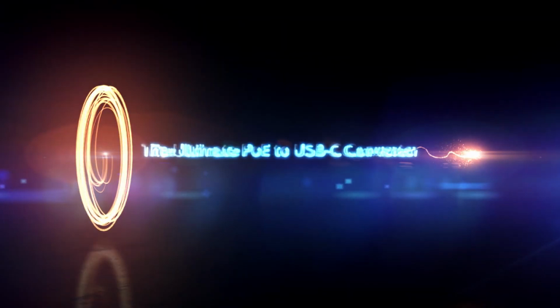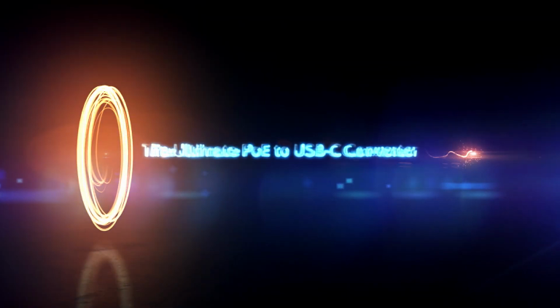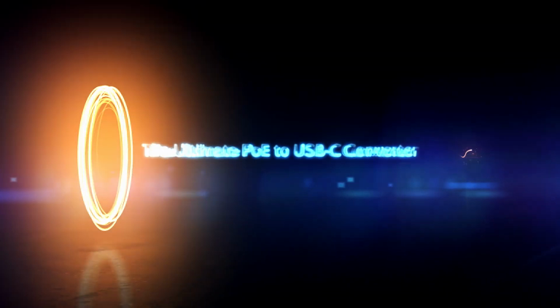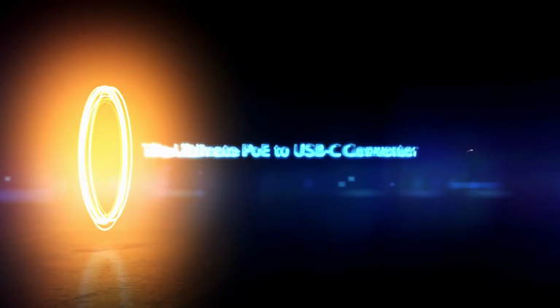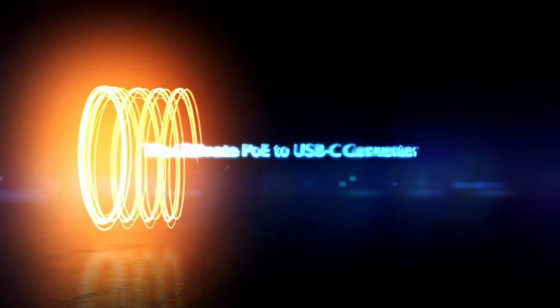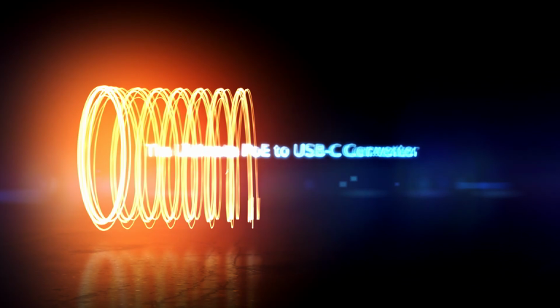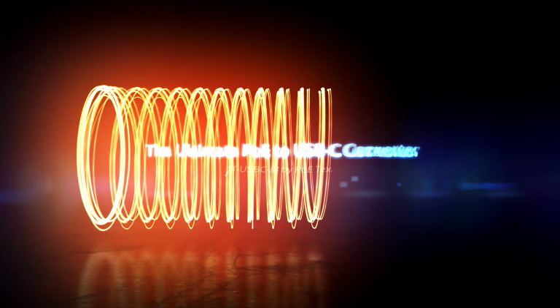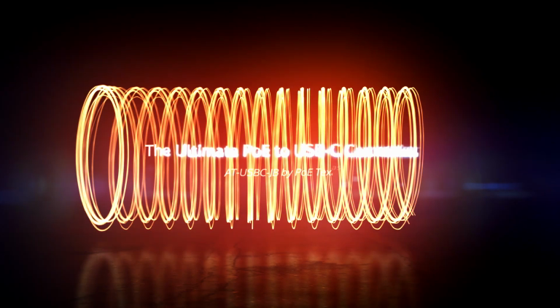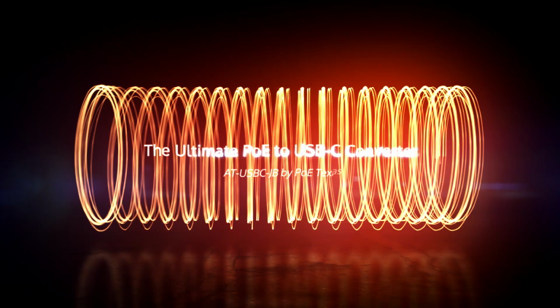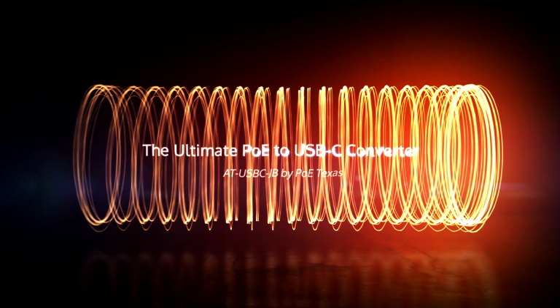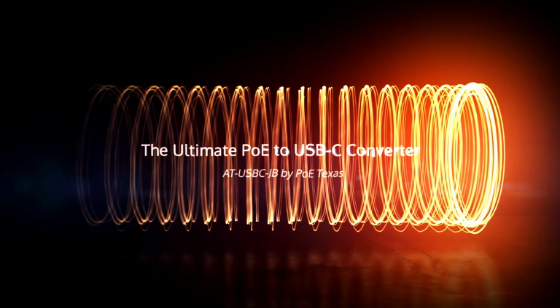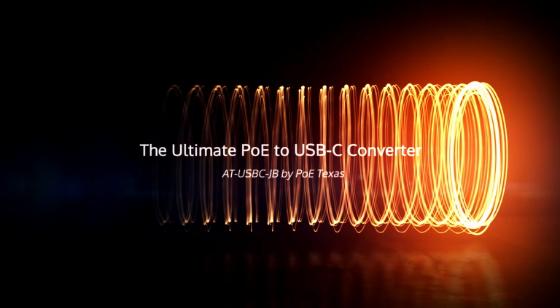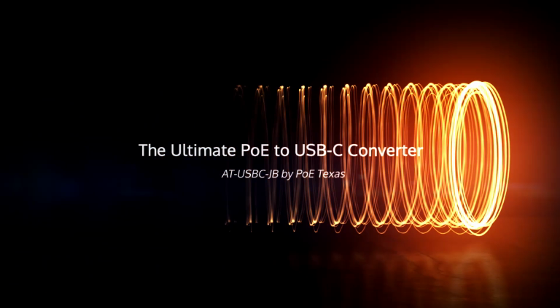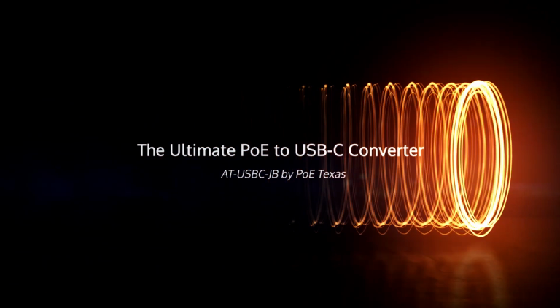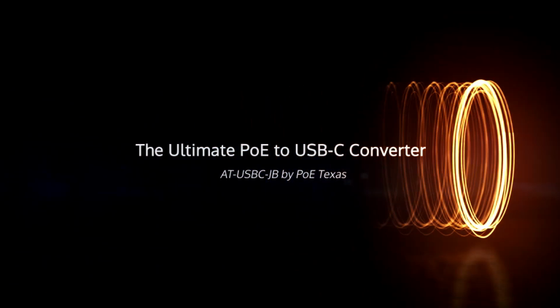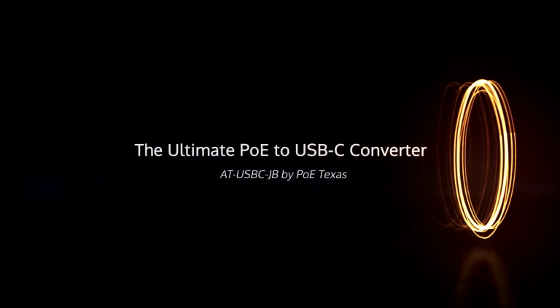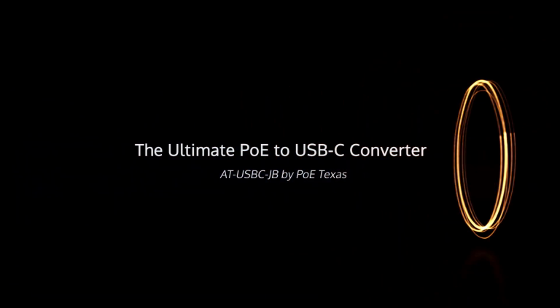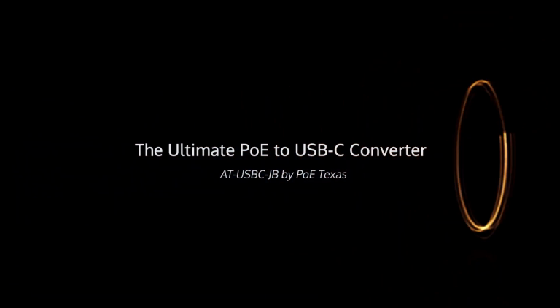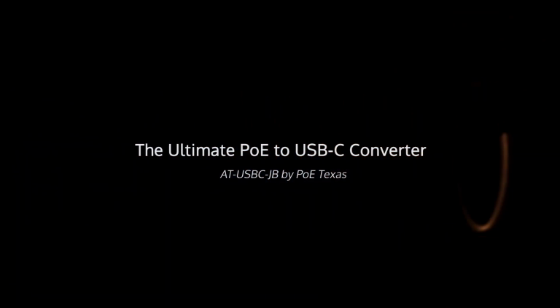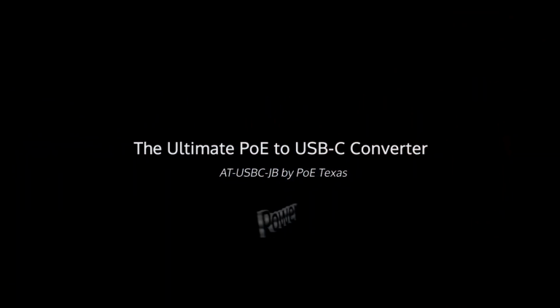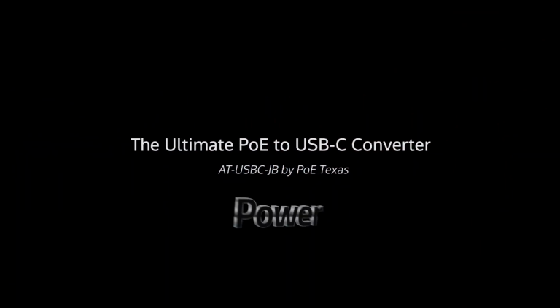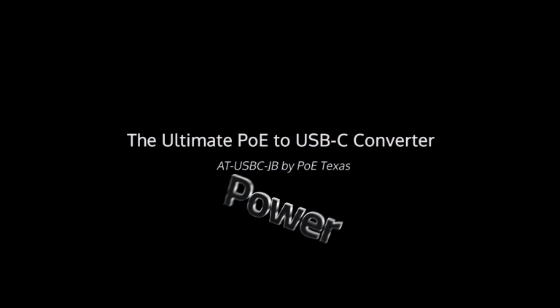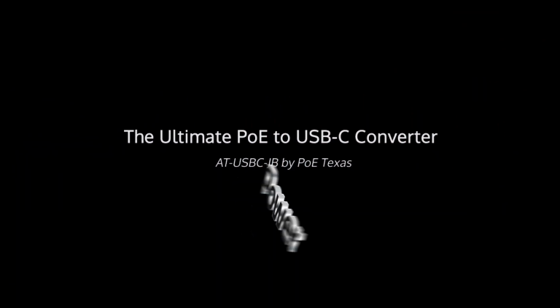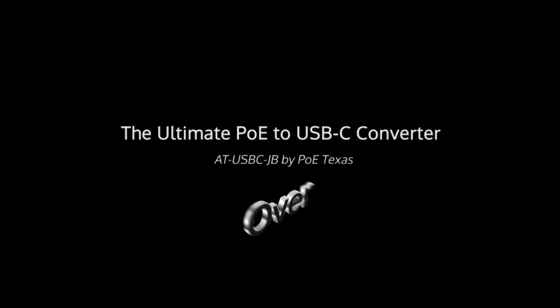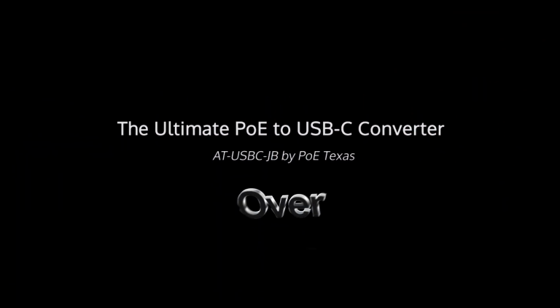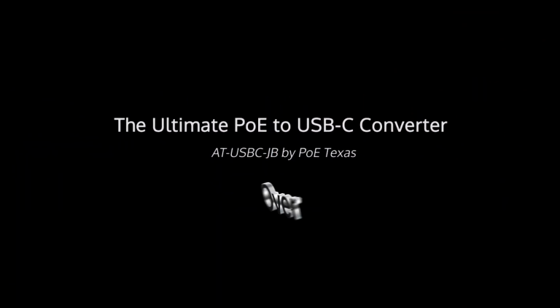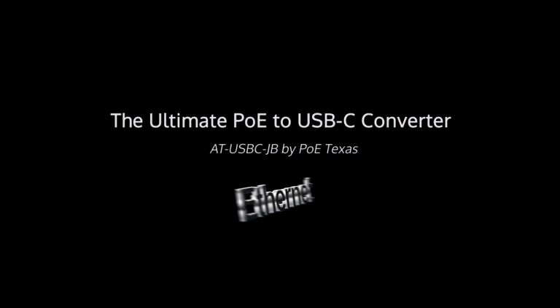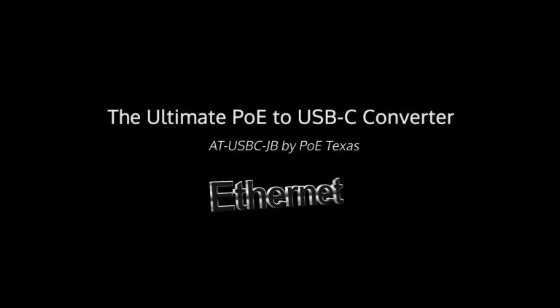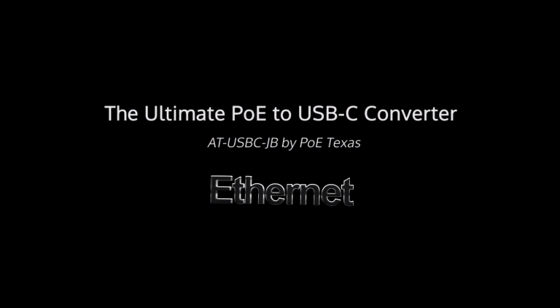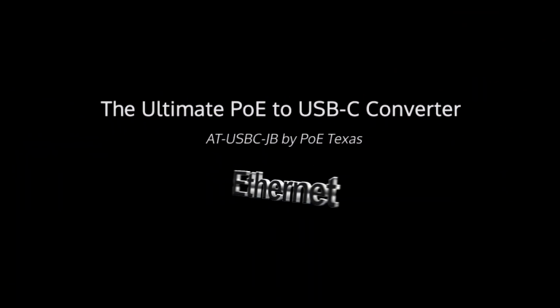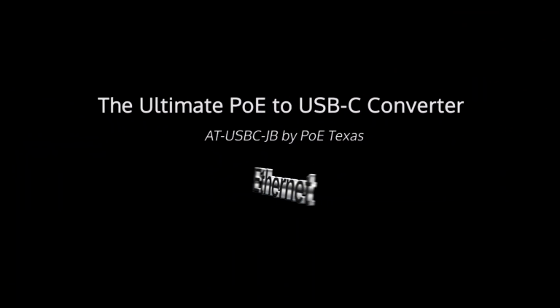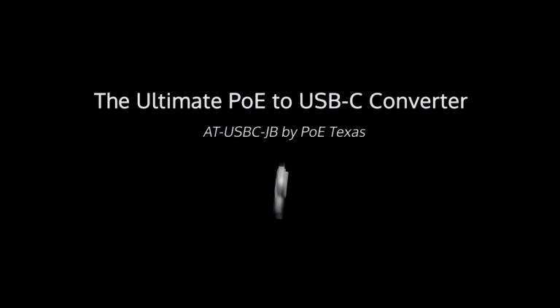The AT USB-C JB — the ultimate PoE to USB-C converter.